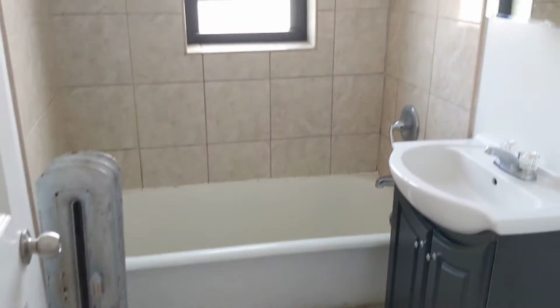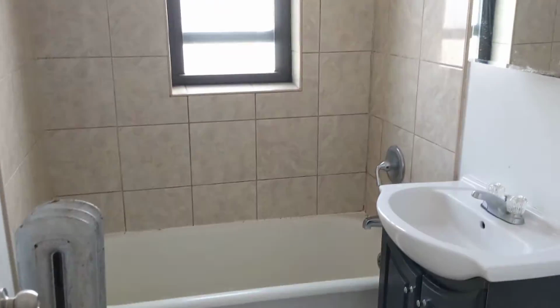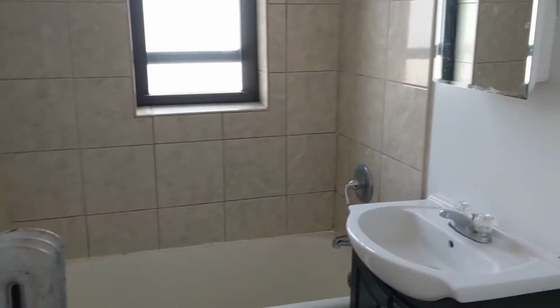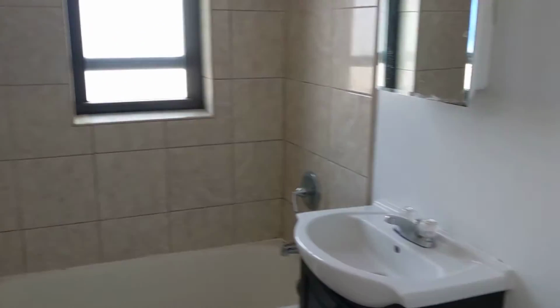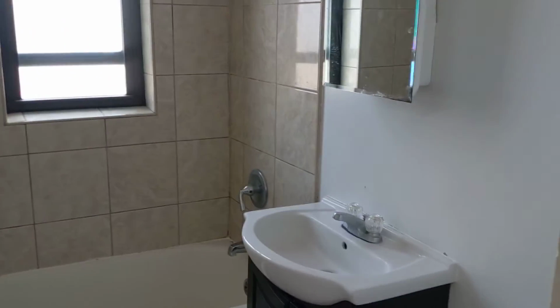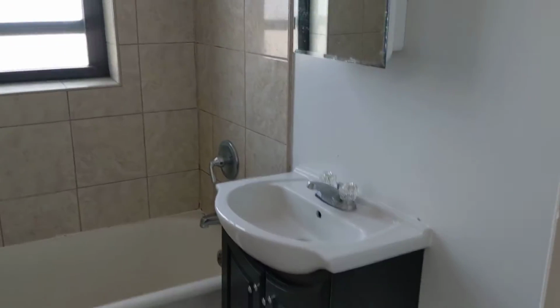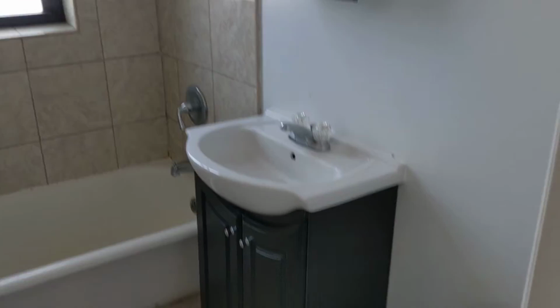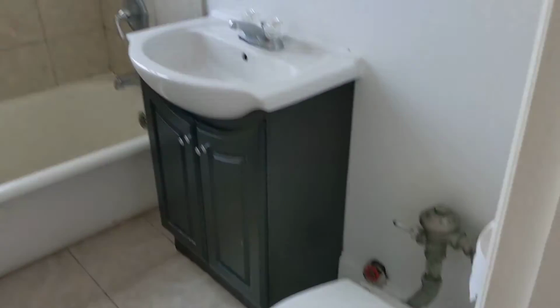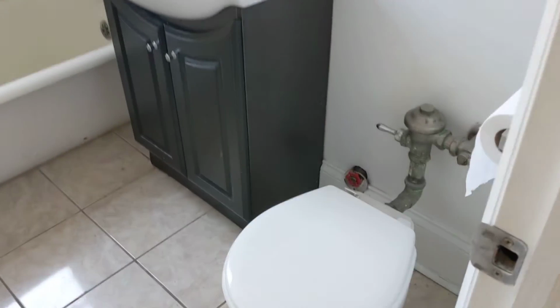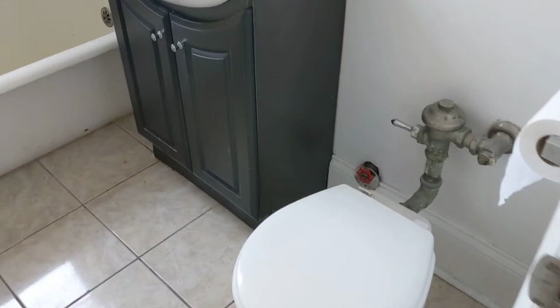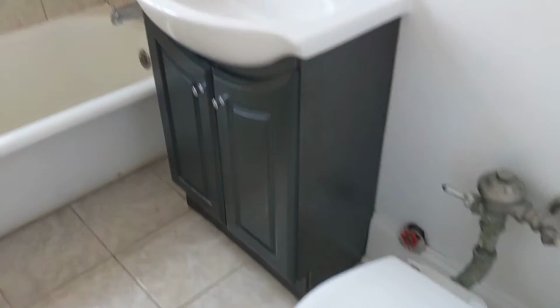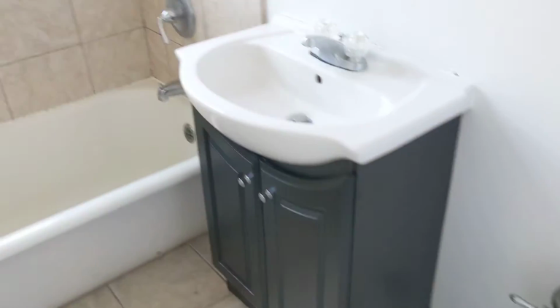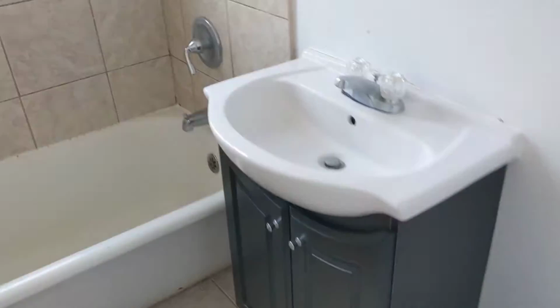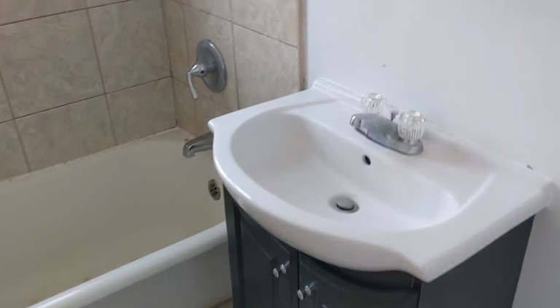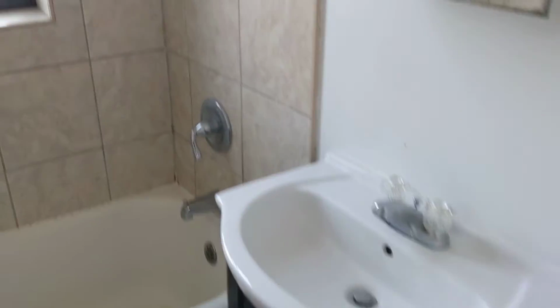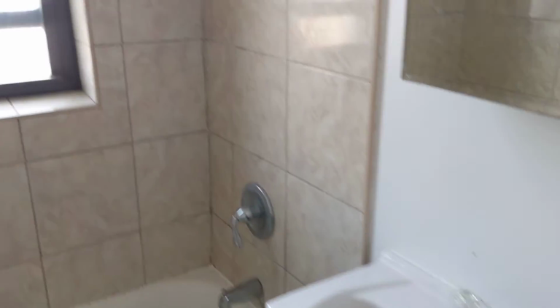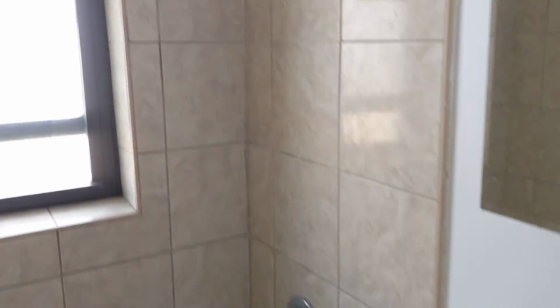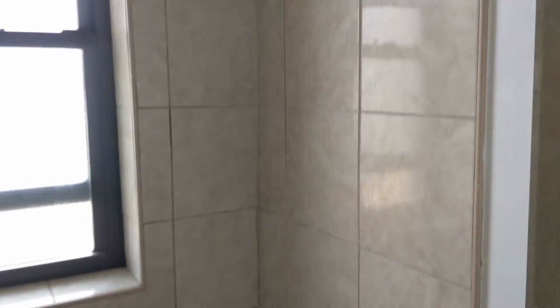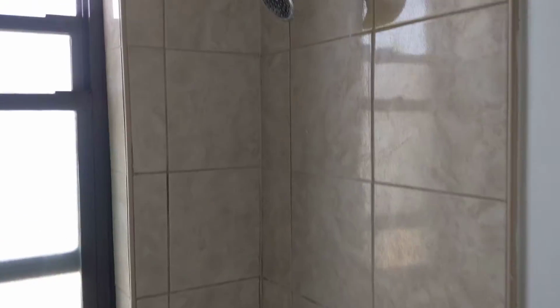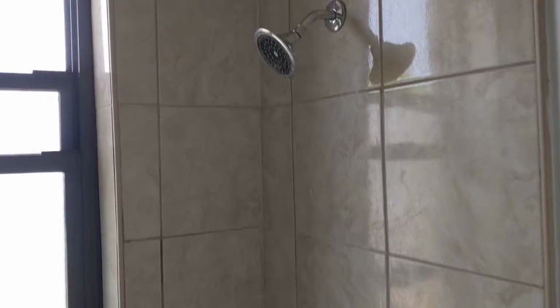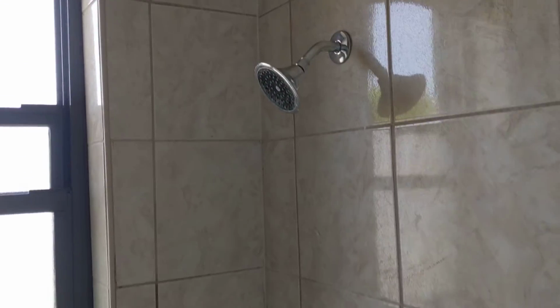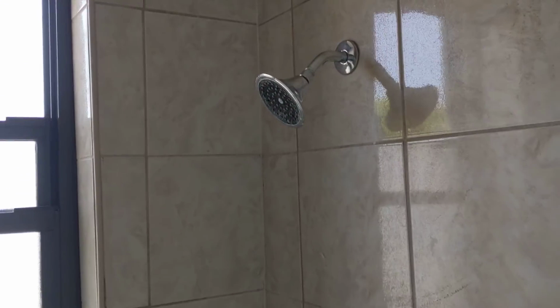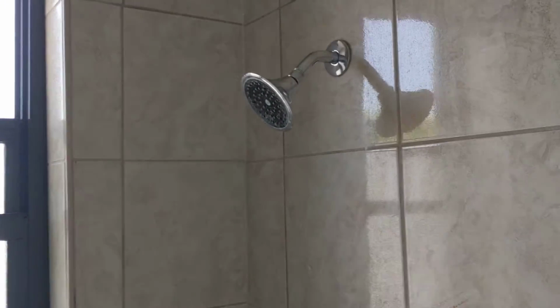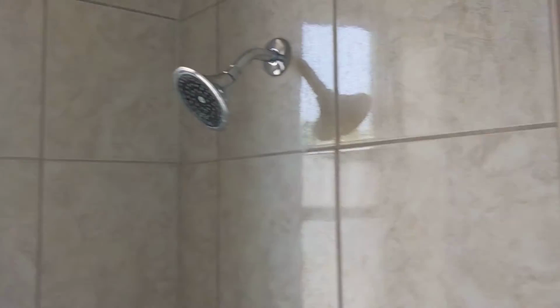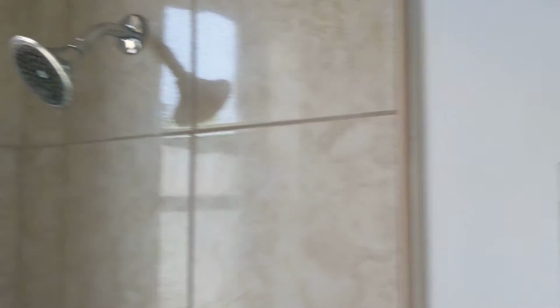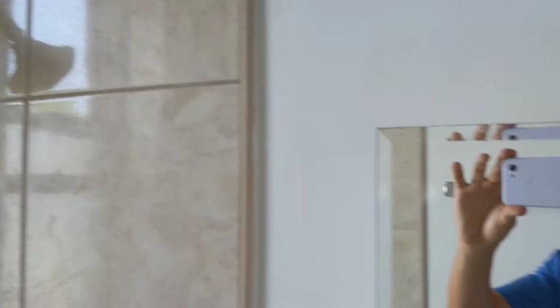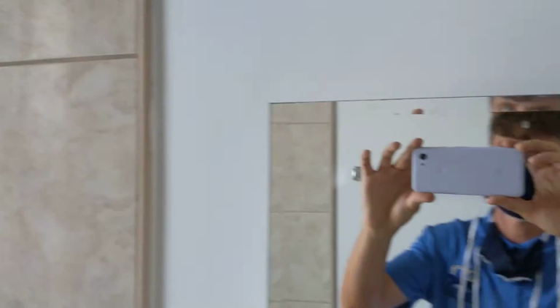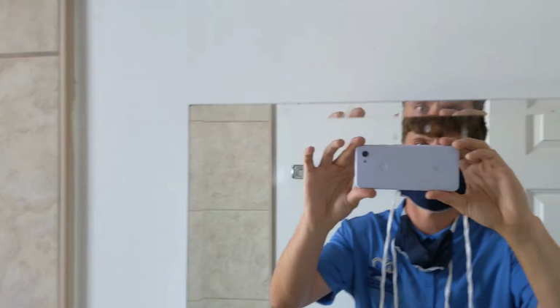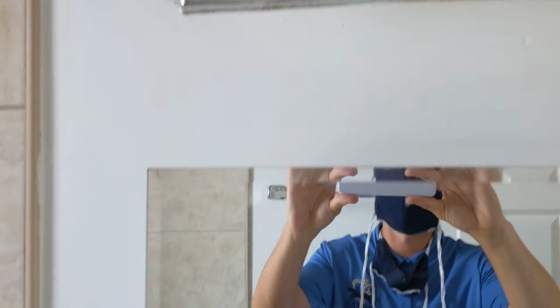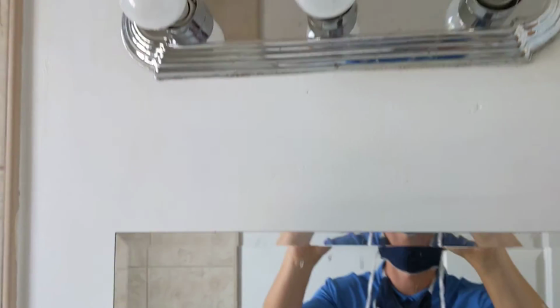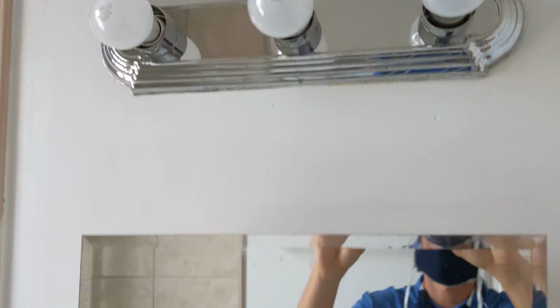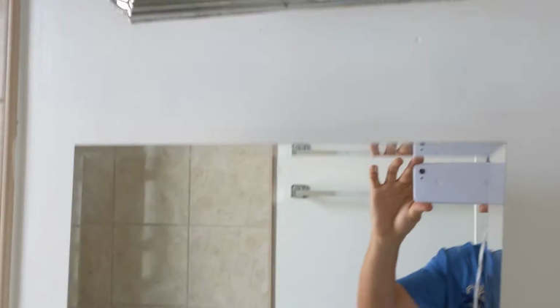The bathrooms are all nice and clean. A little window.